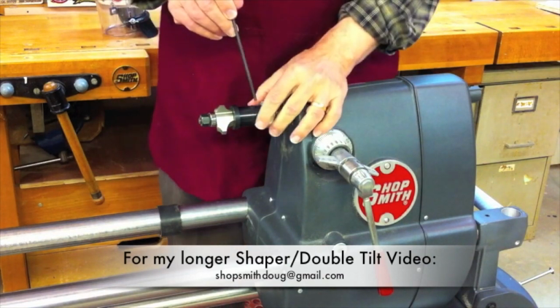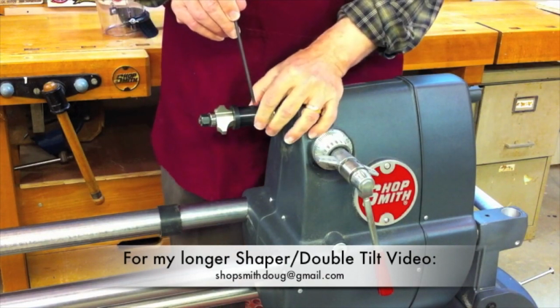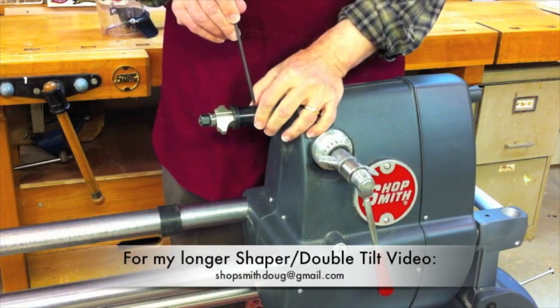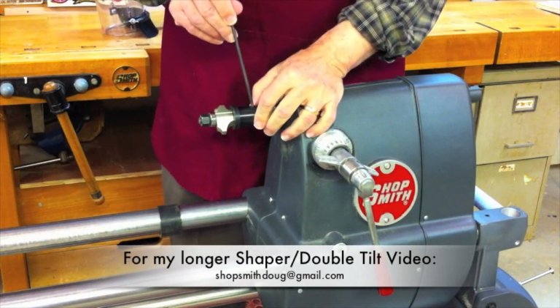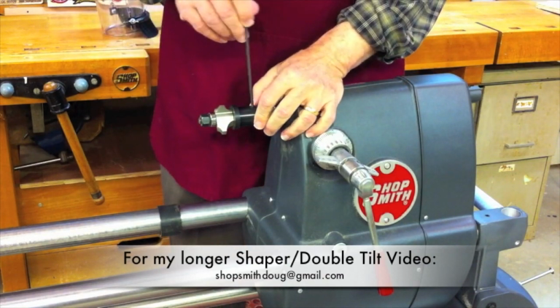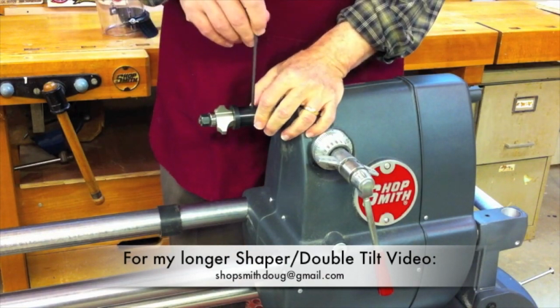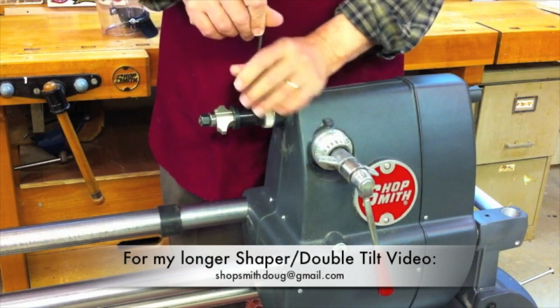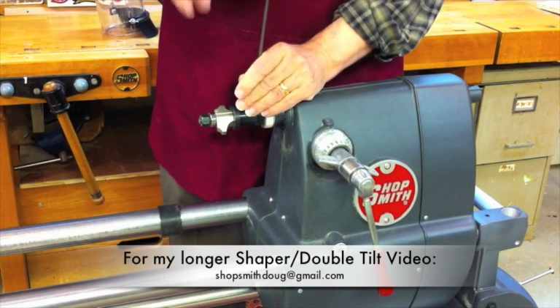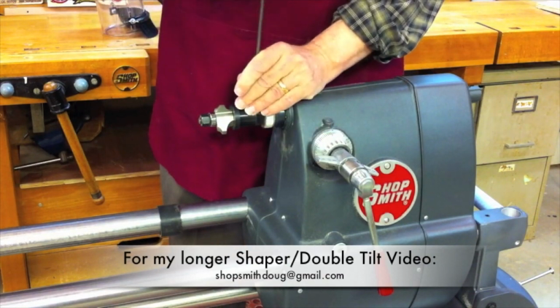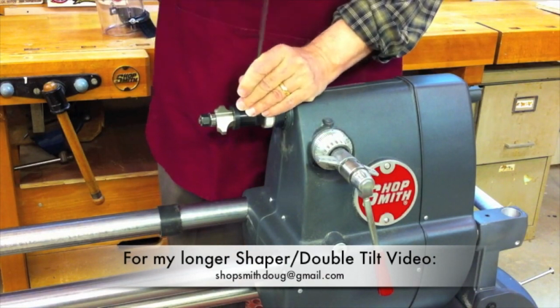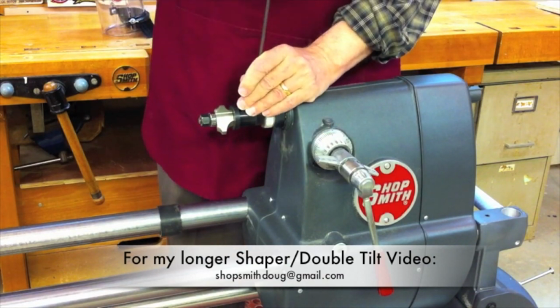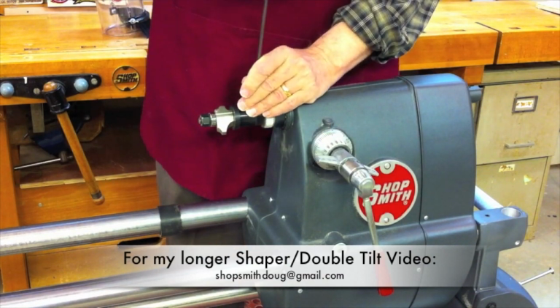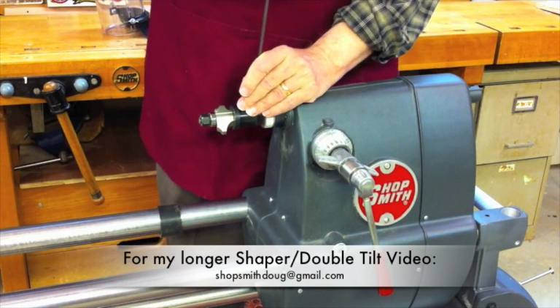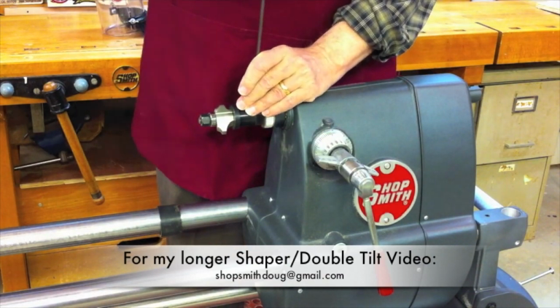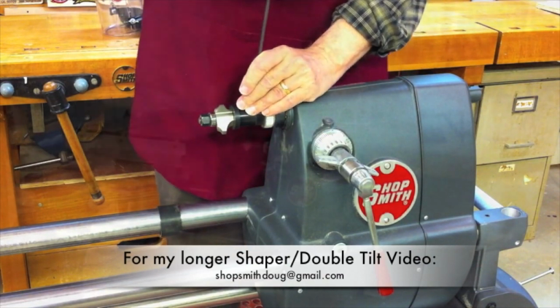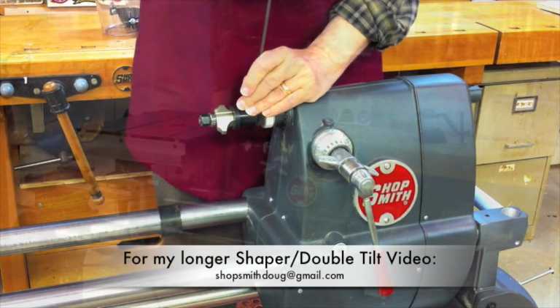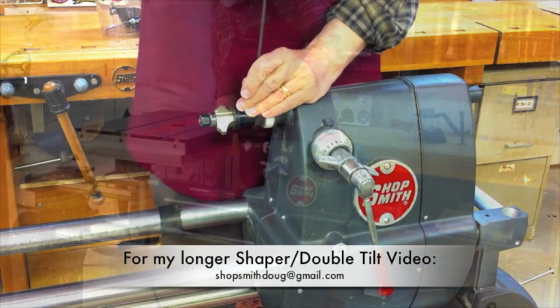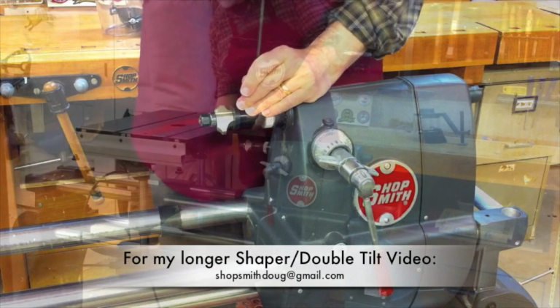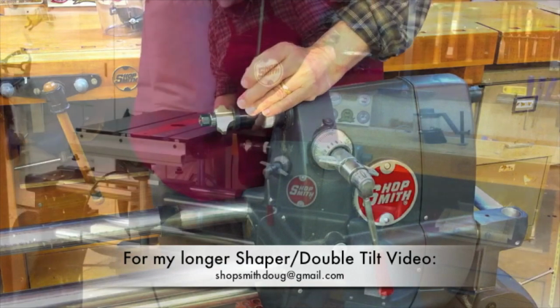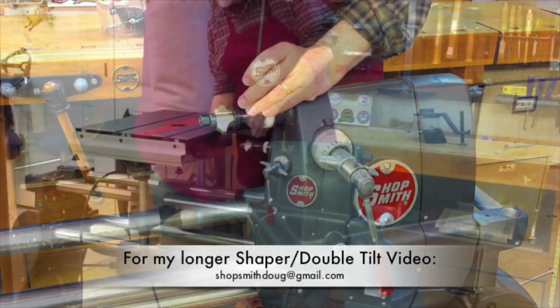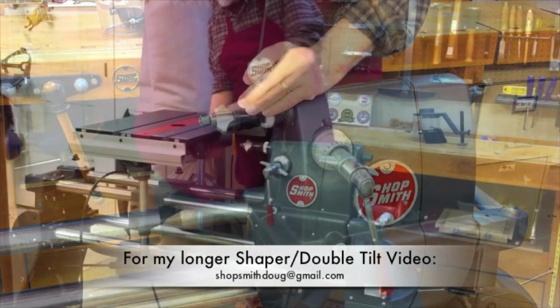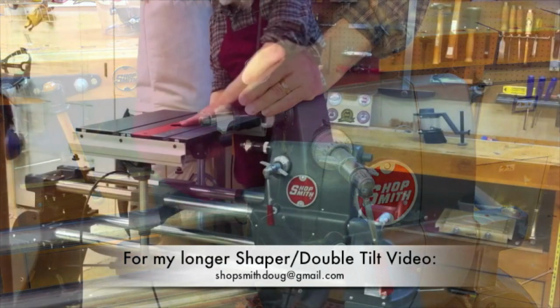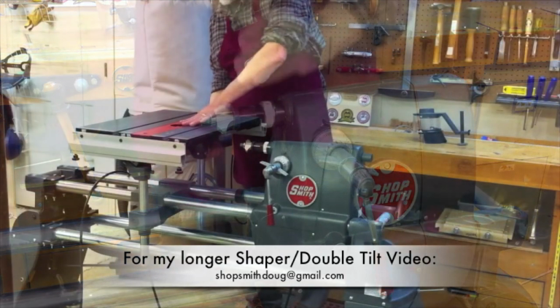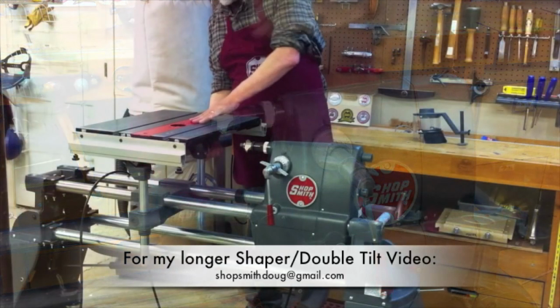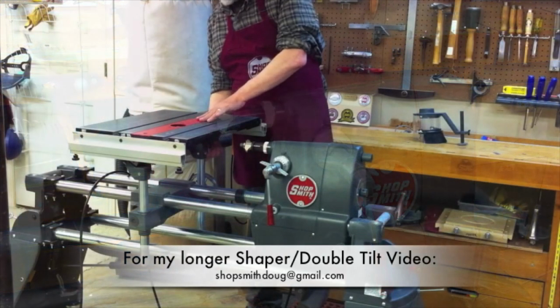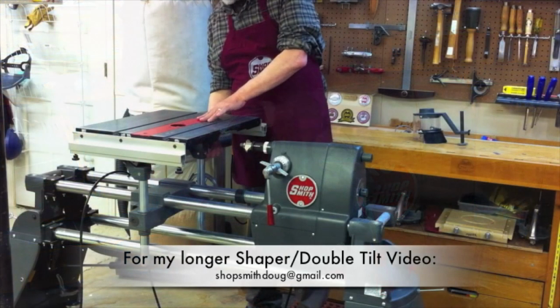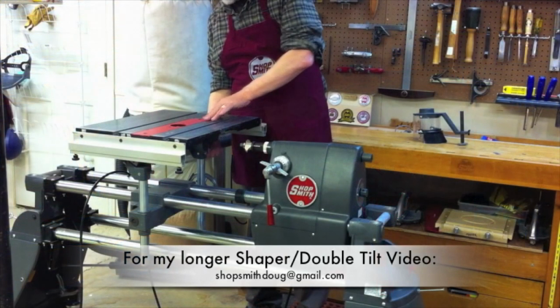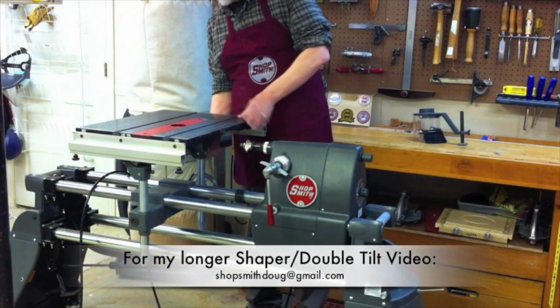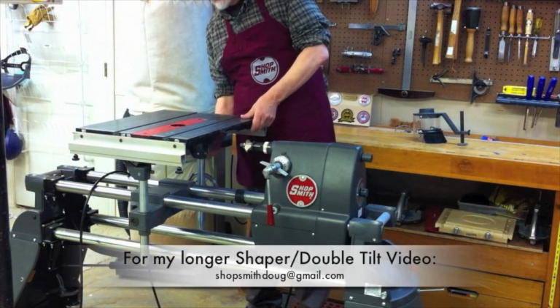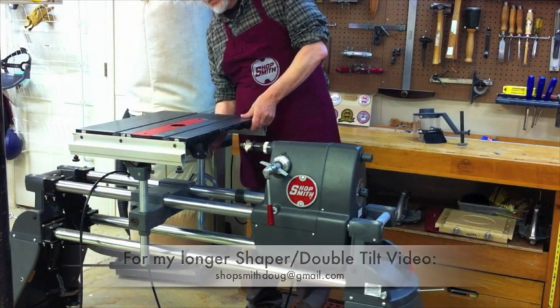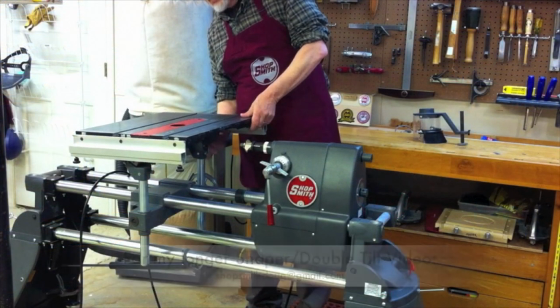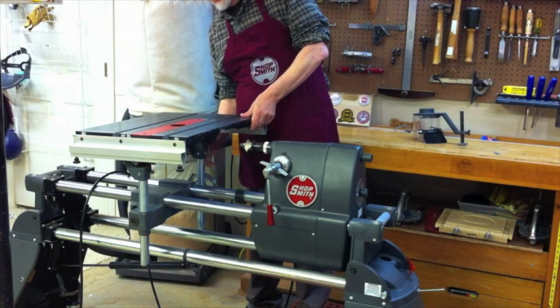By the way folks, I do have the machine unplugged at this point. You probably can't see it, but it is unplugged. There you see the cord hanging down.